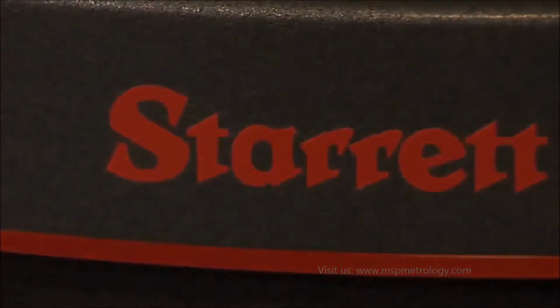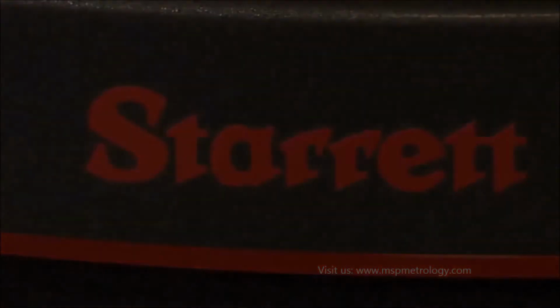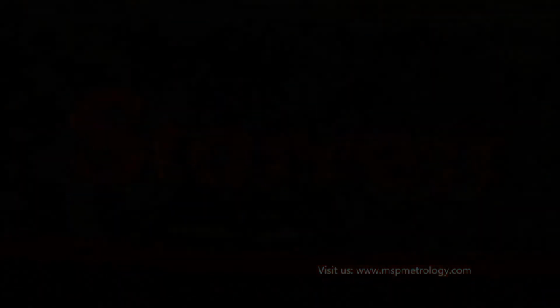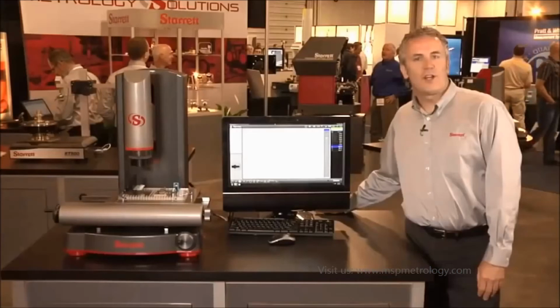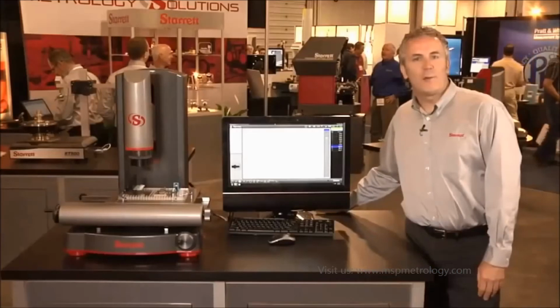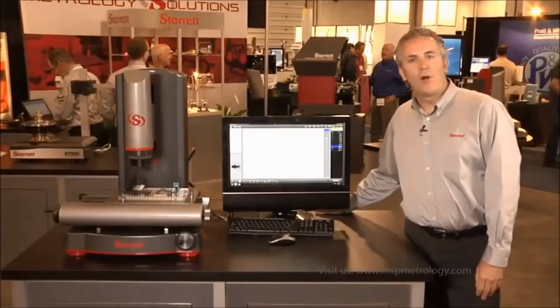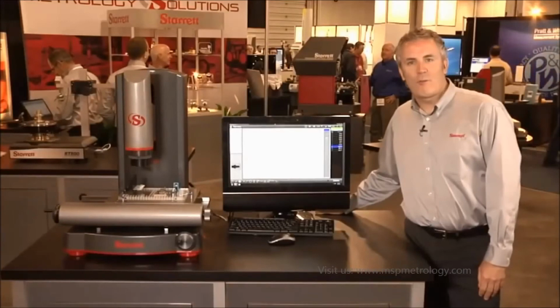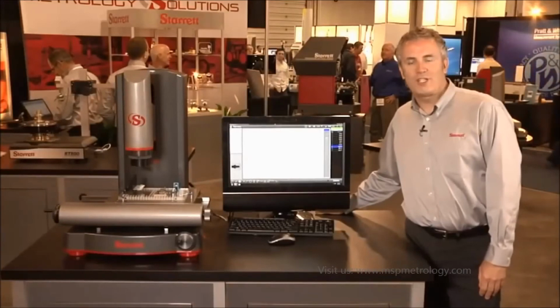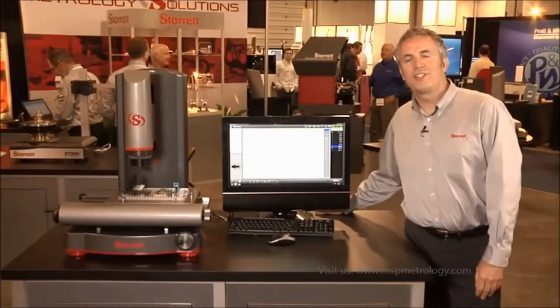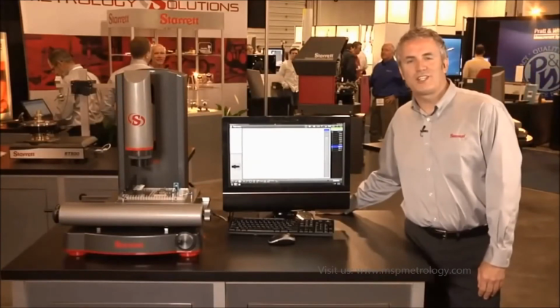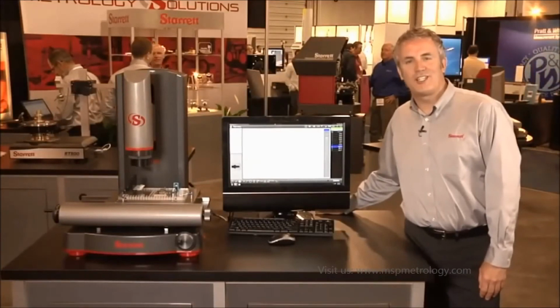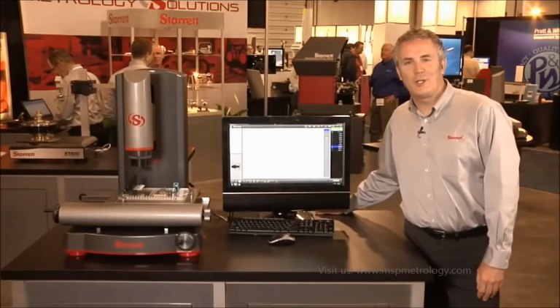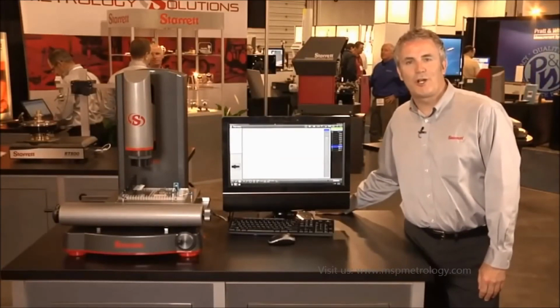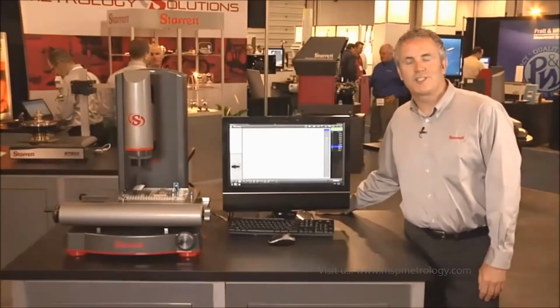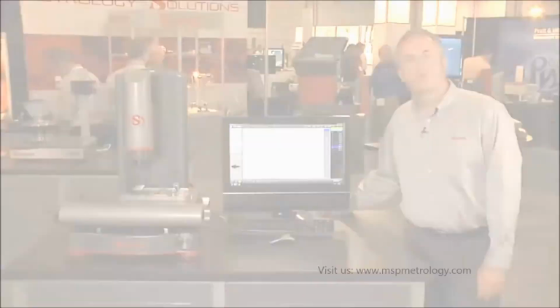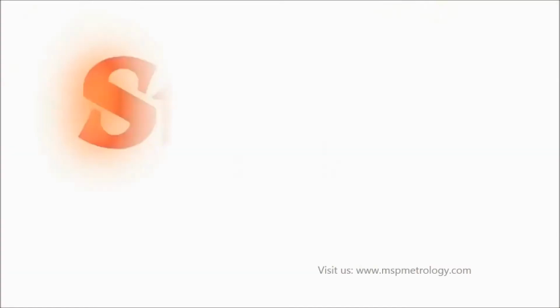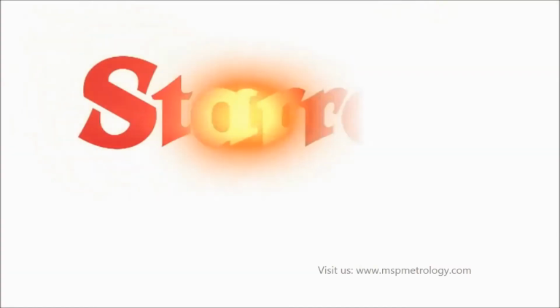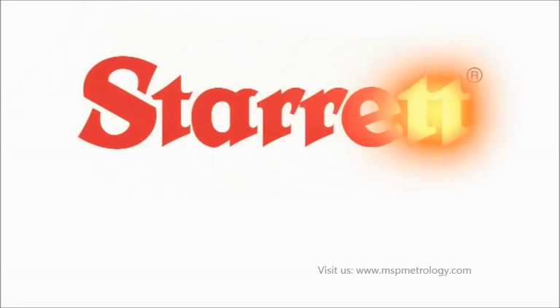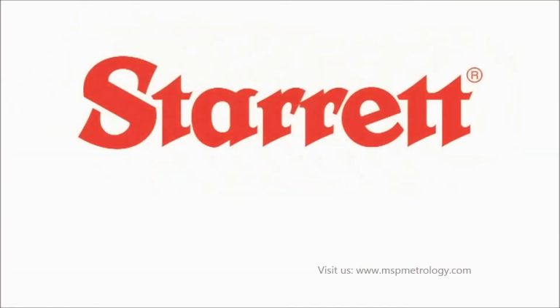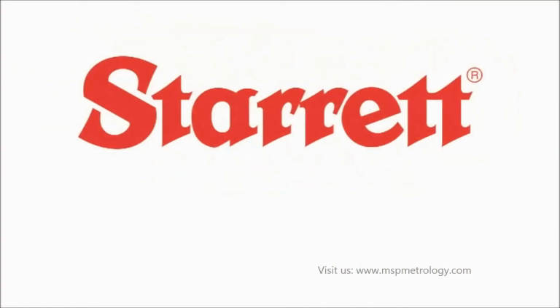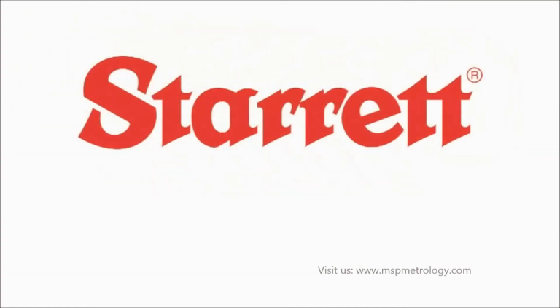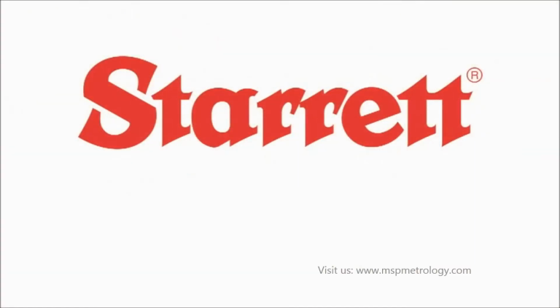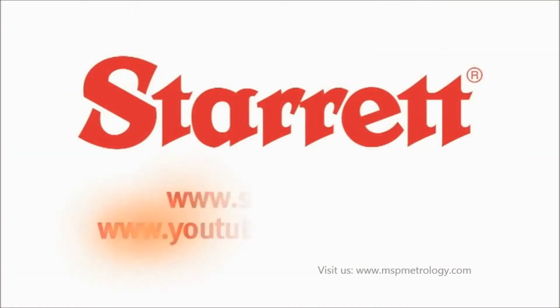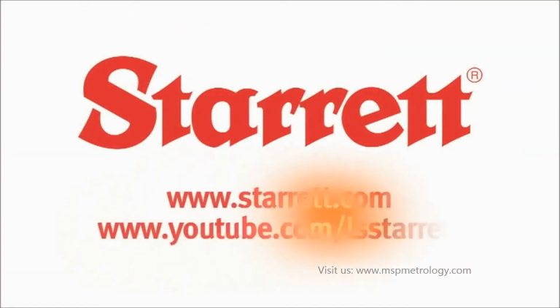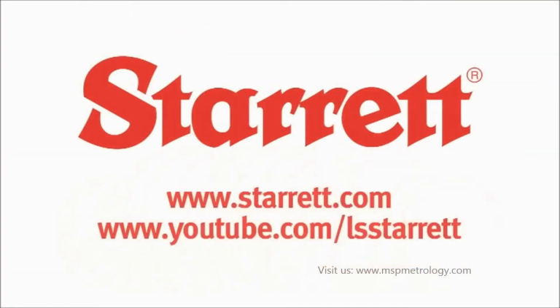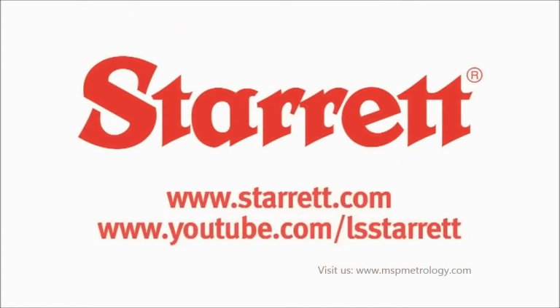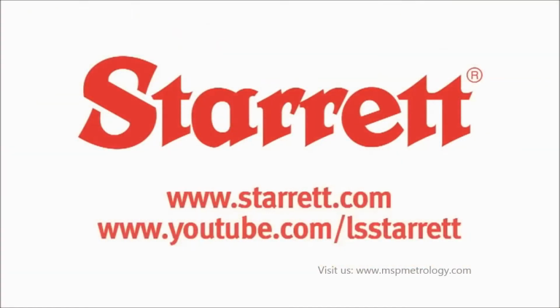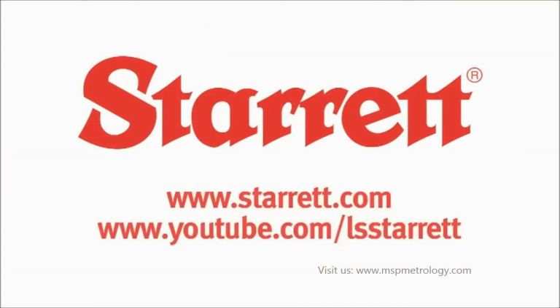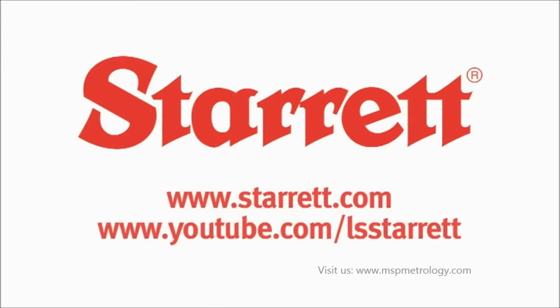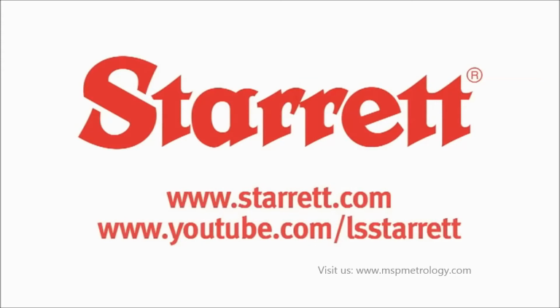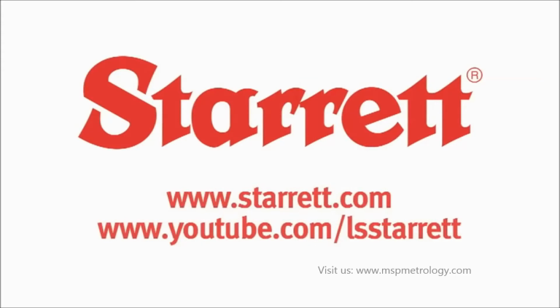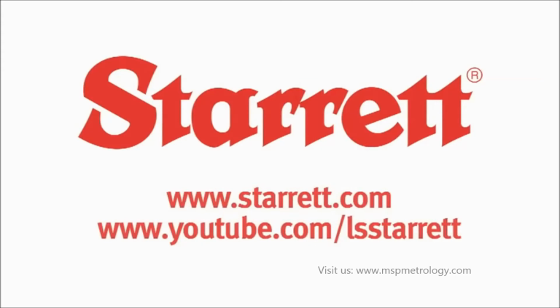If you'd like to find out more information on these exciting new products, please go to our website at starrett.com or you can find us on YouTube.